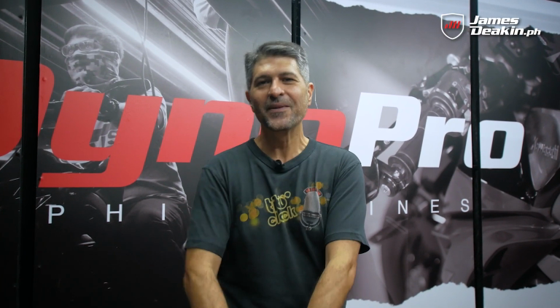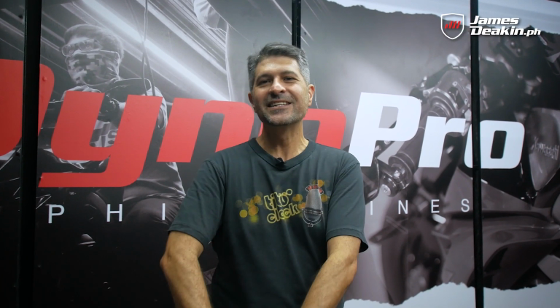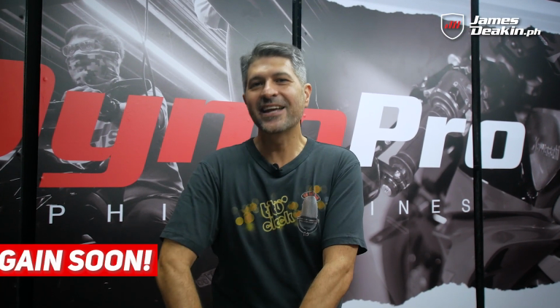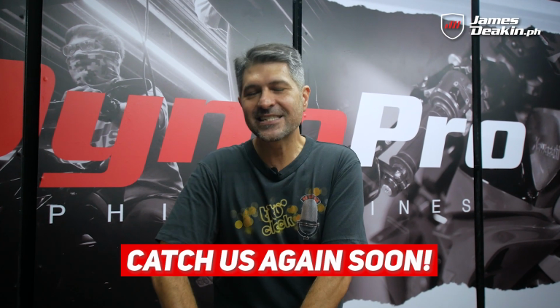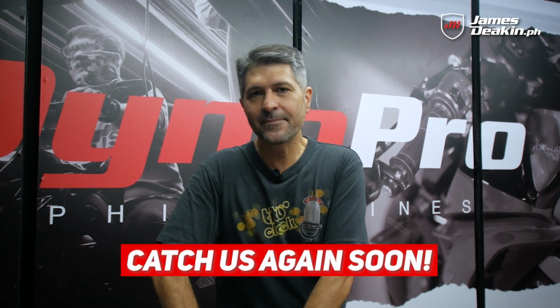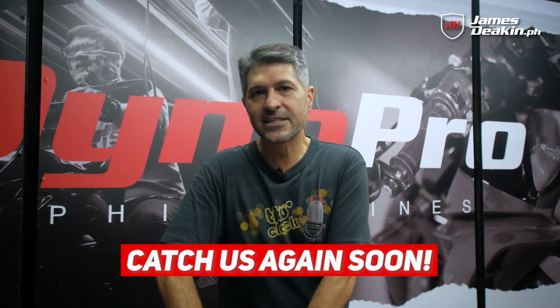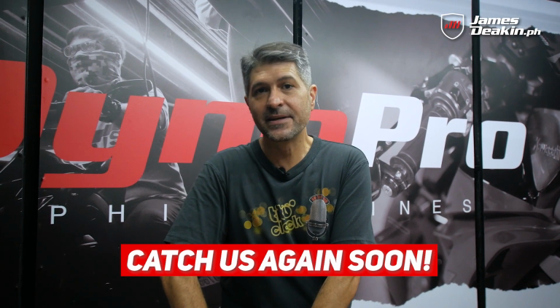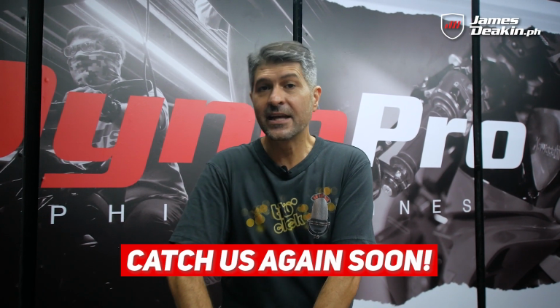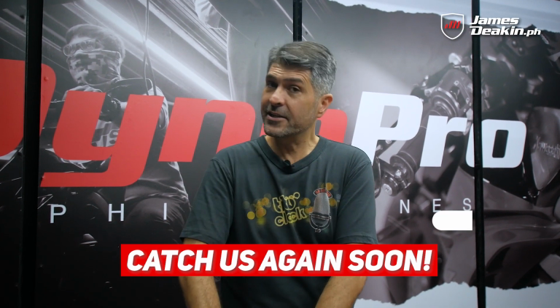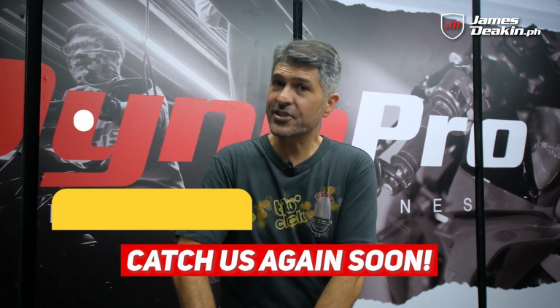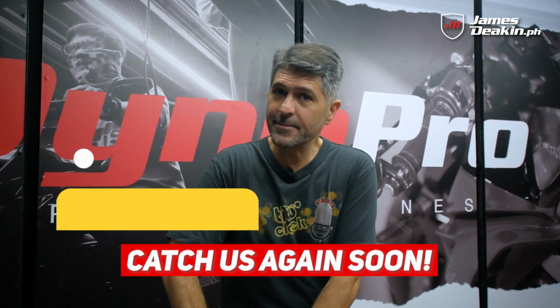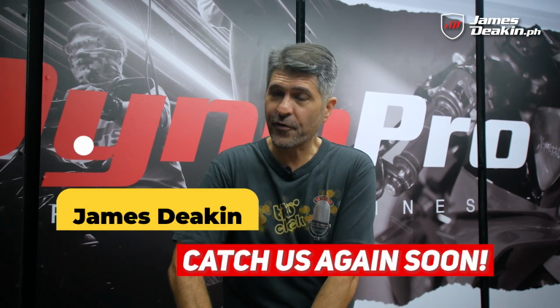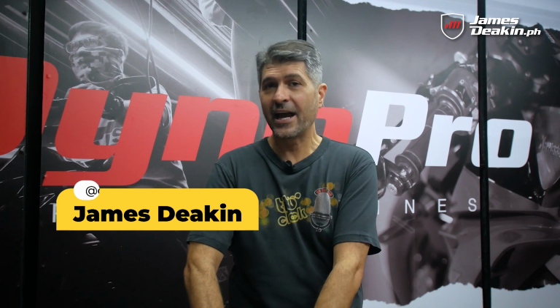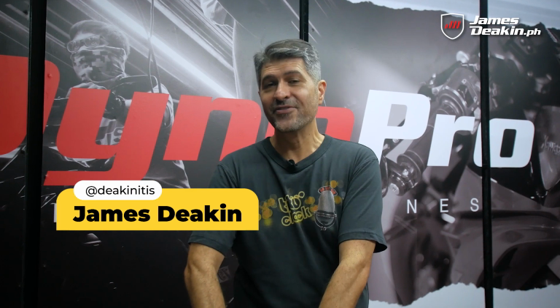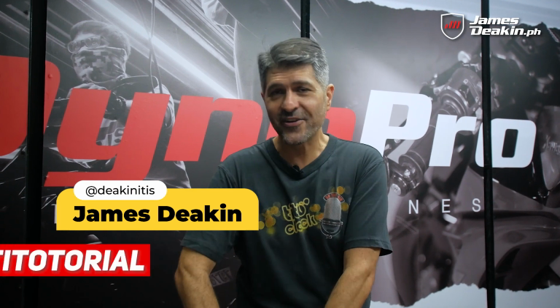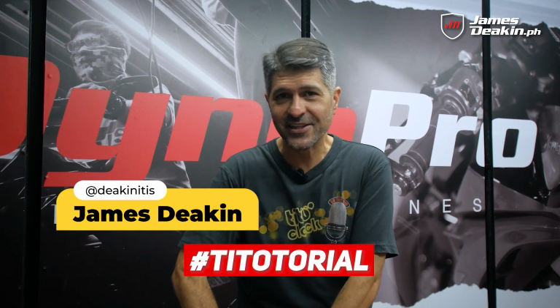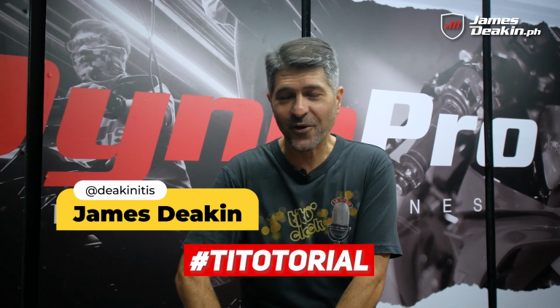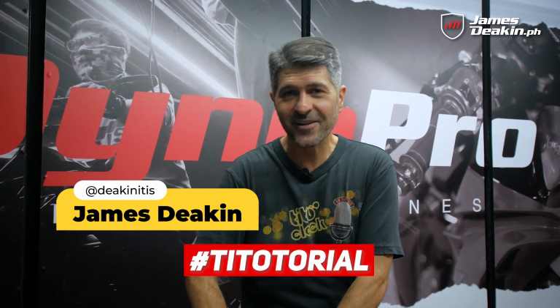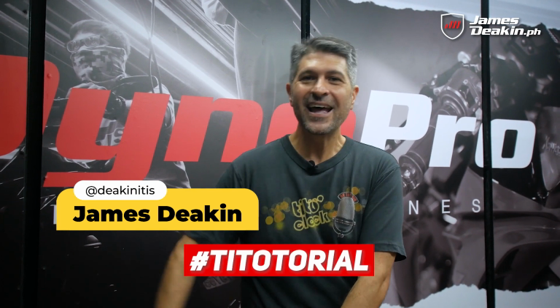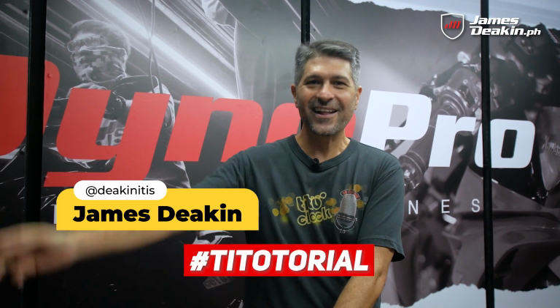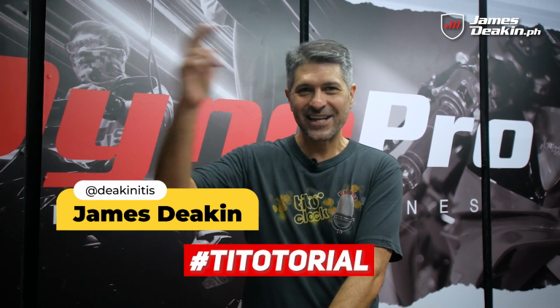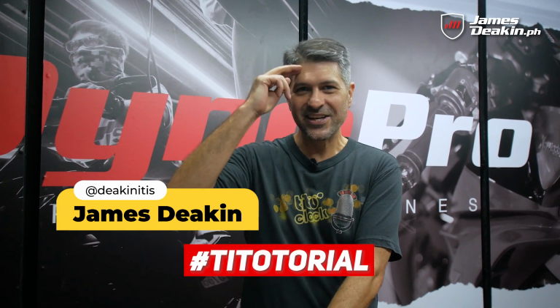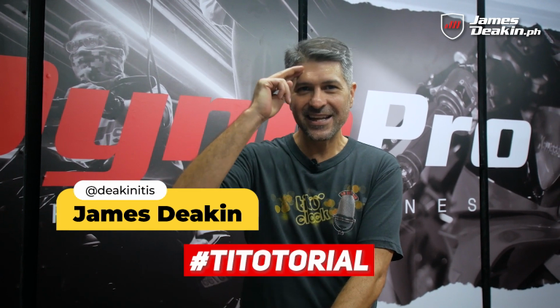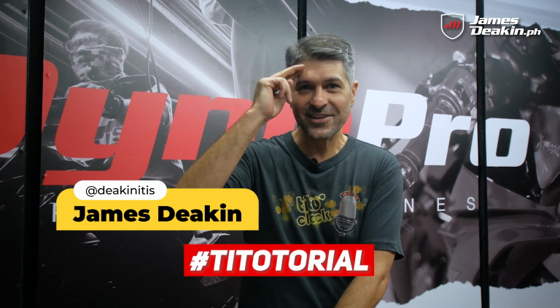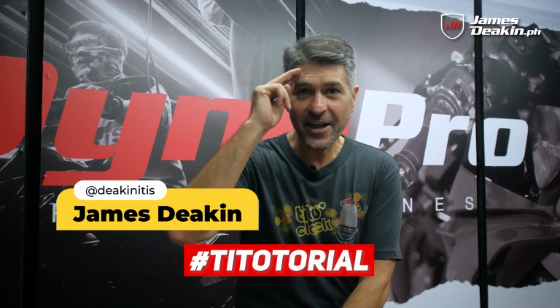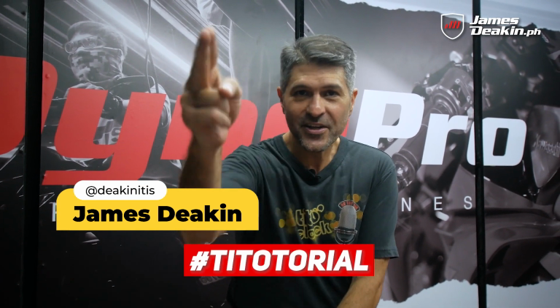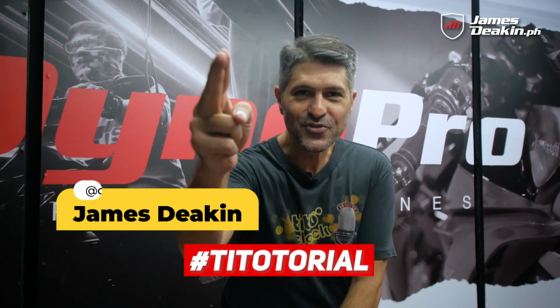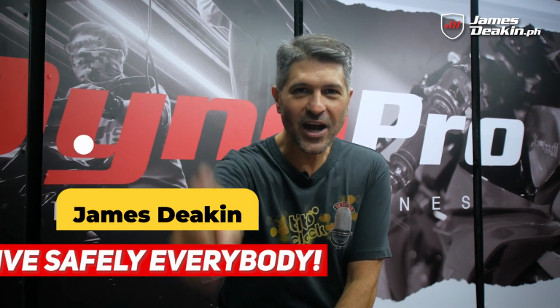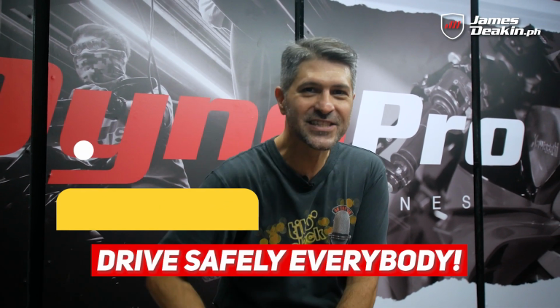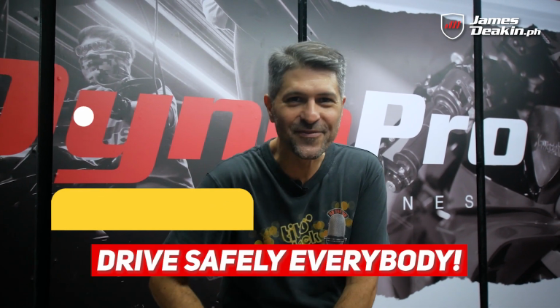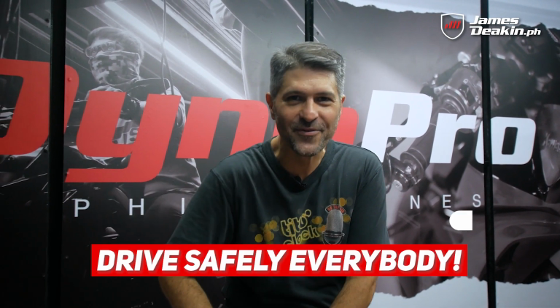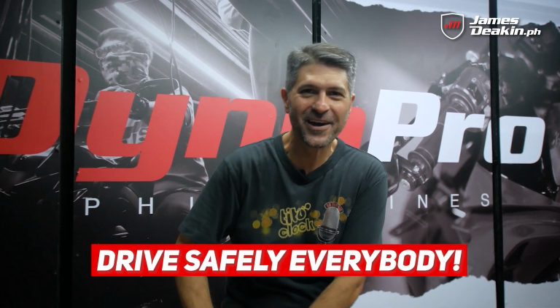So till next time, this has been Tito James for another T-Tutorial. I'll catch you again. Until then, drive safely everybody.